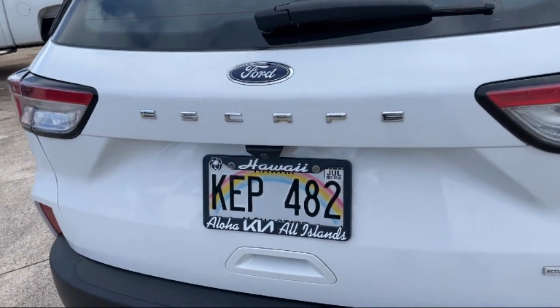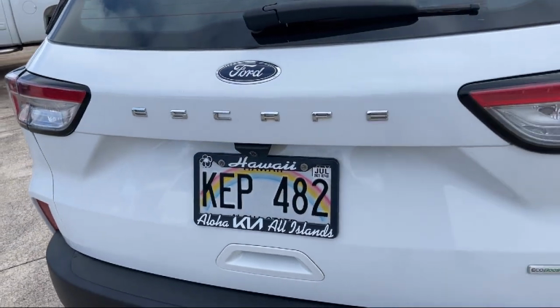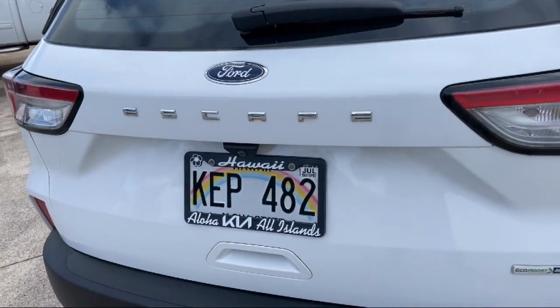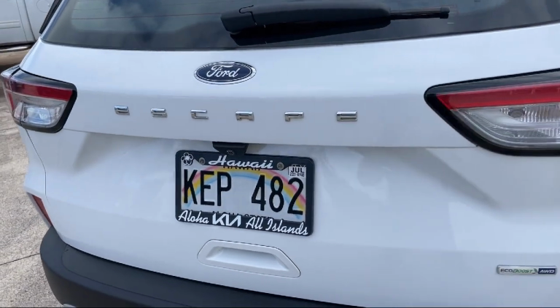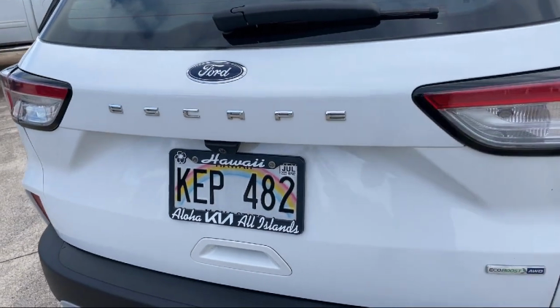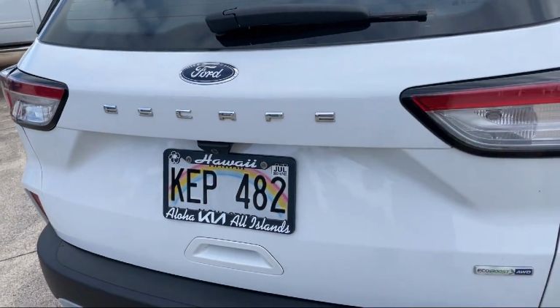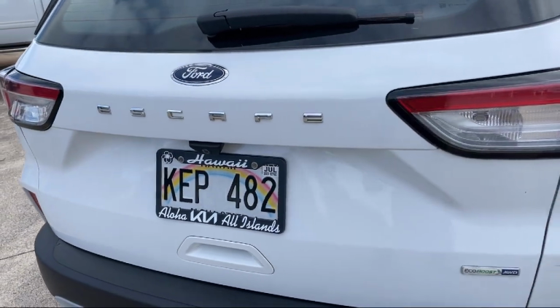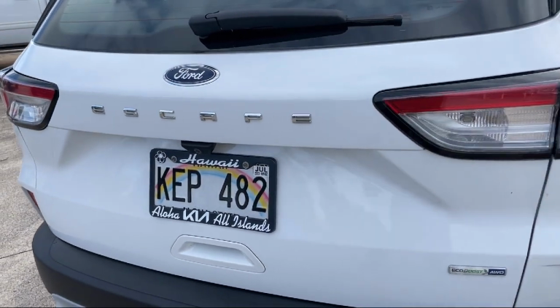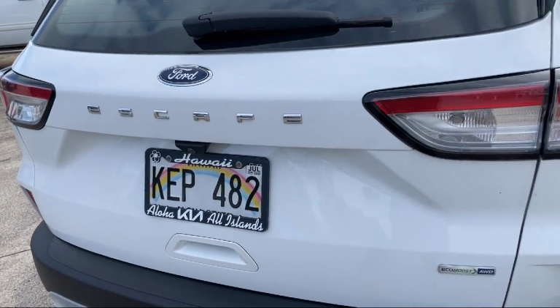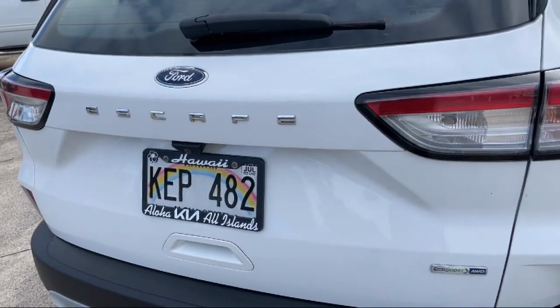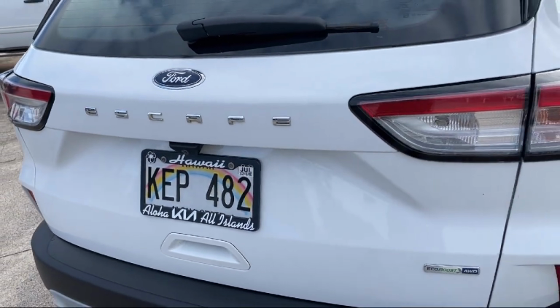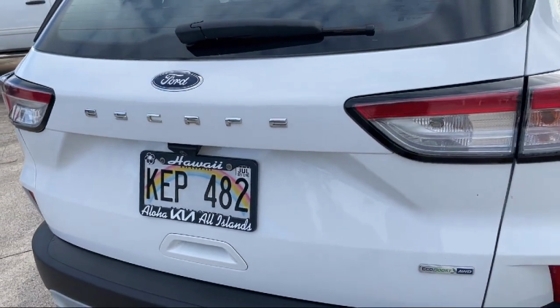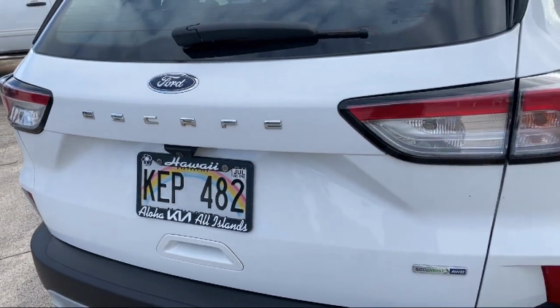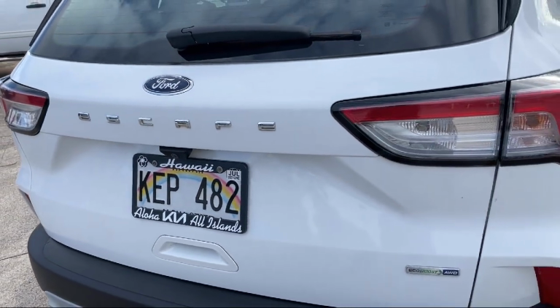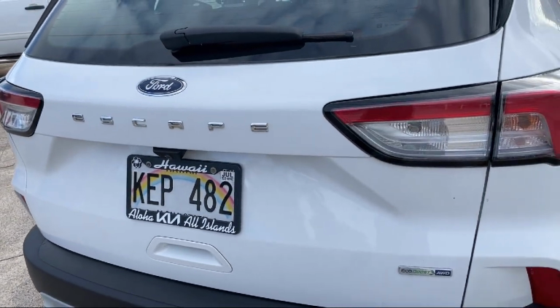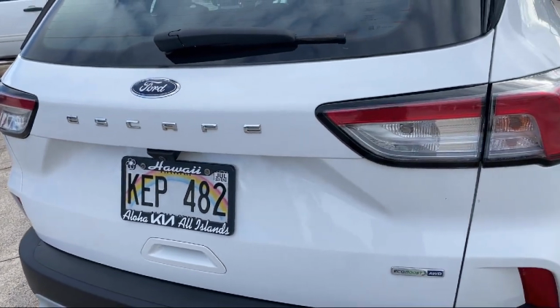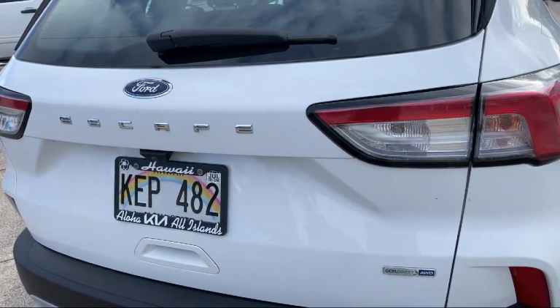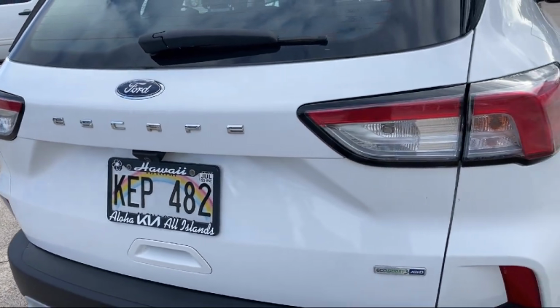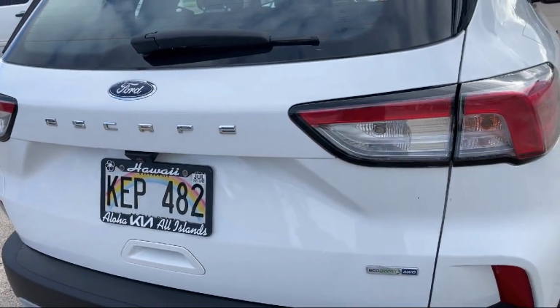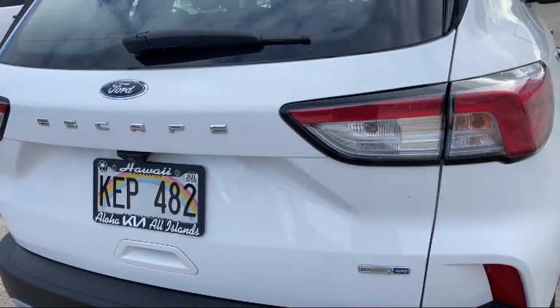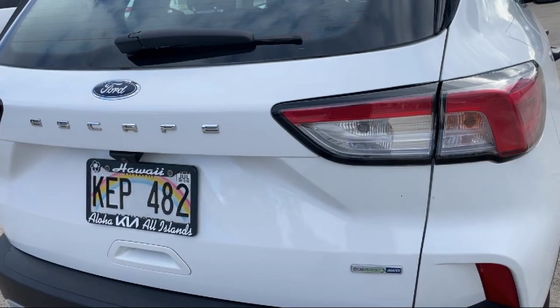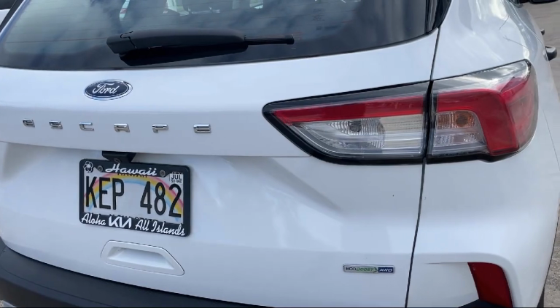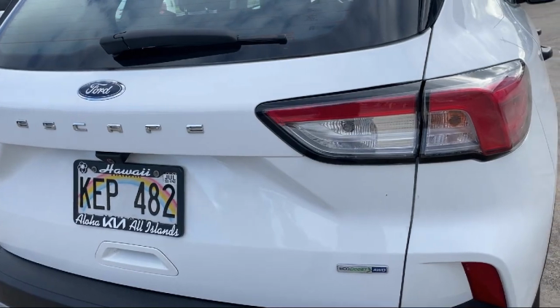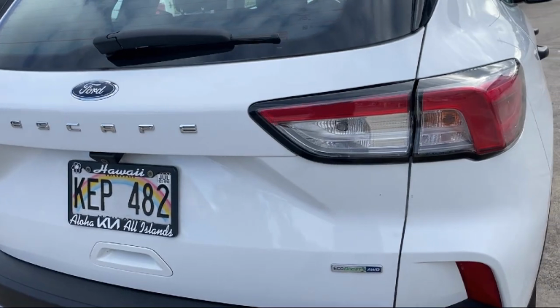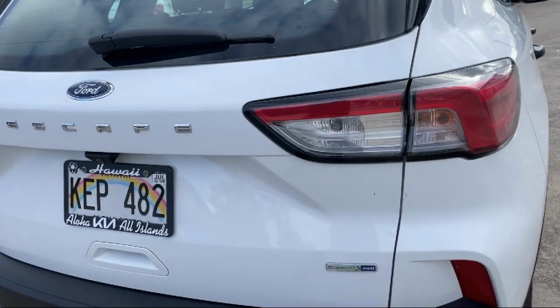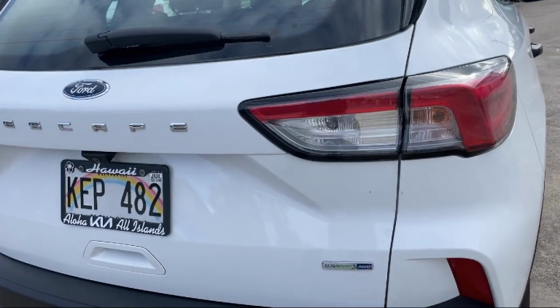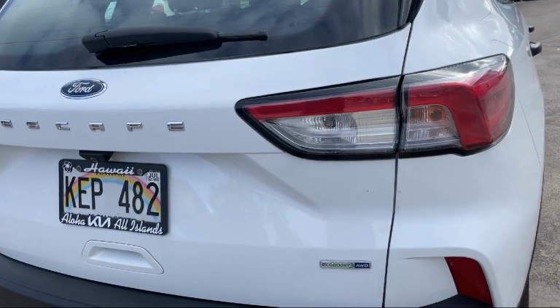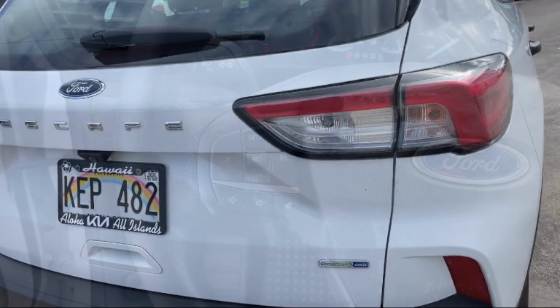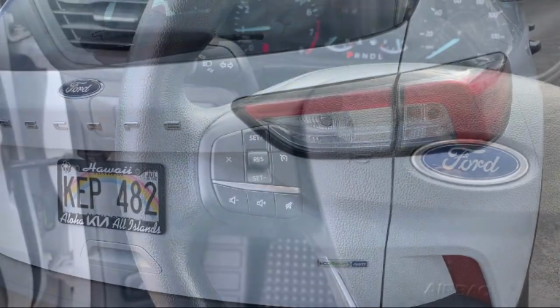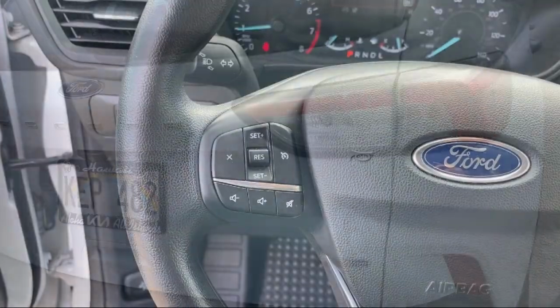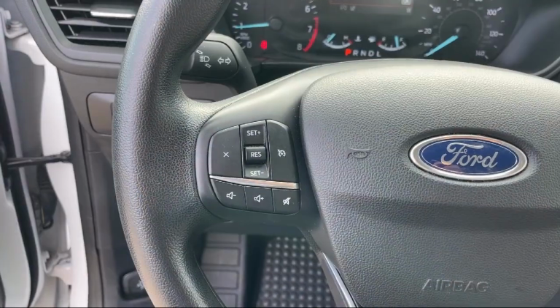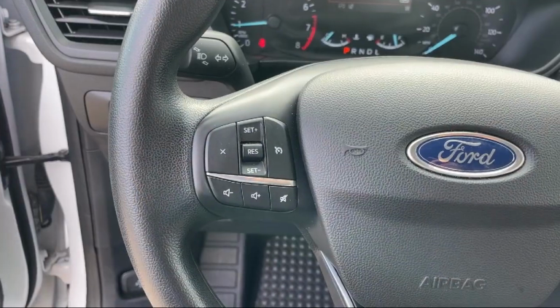So come see us at one of our convenient locations today. And remember, Aloha Kia — you know a guy.